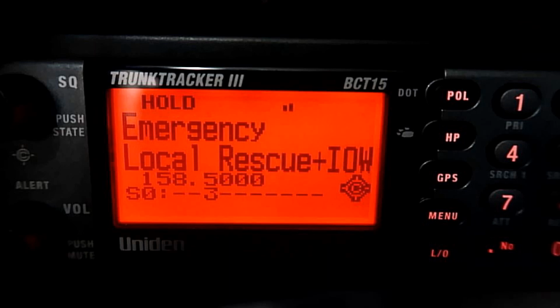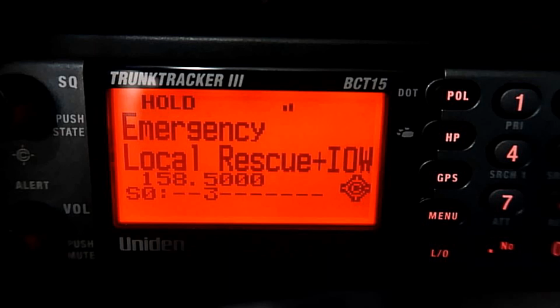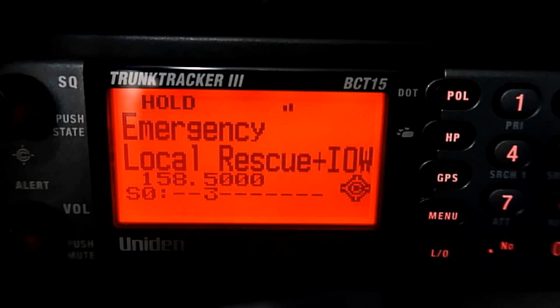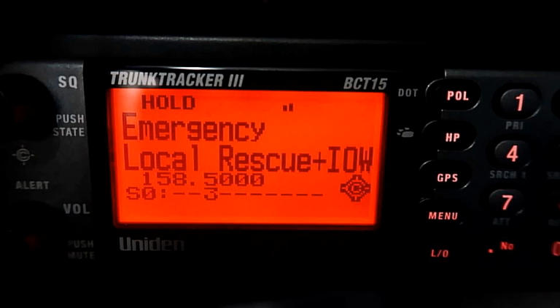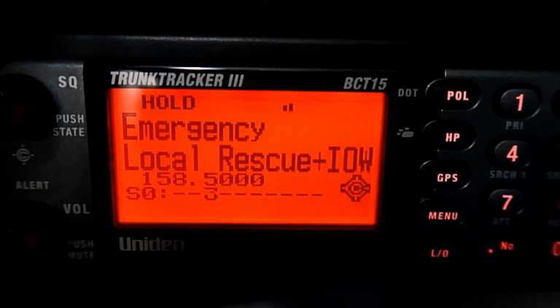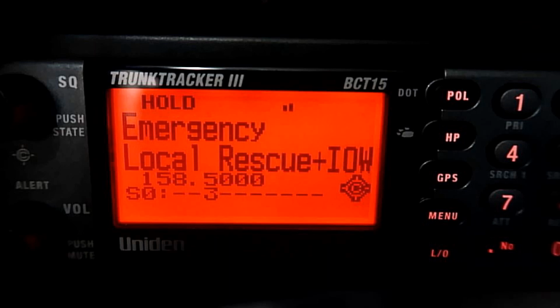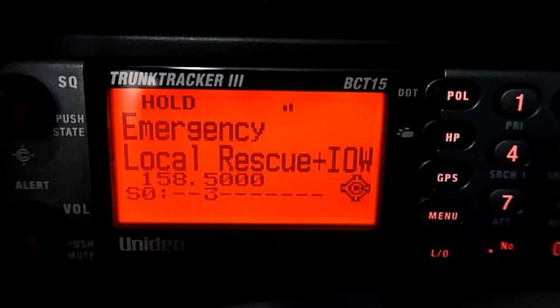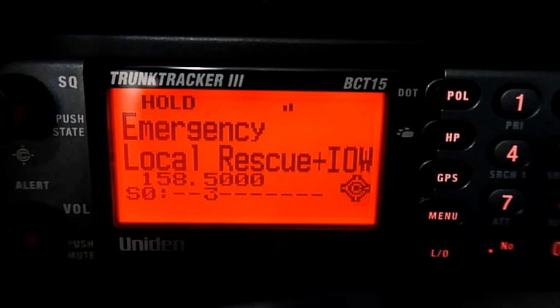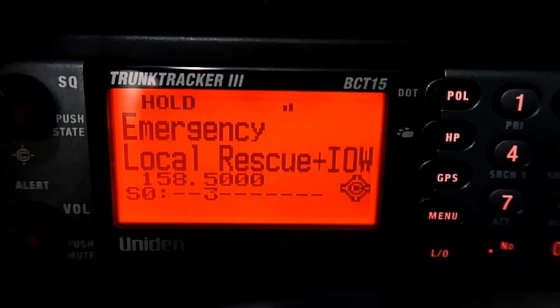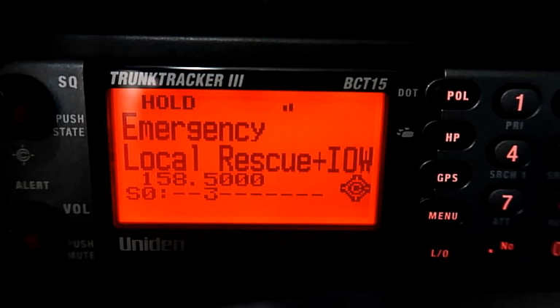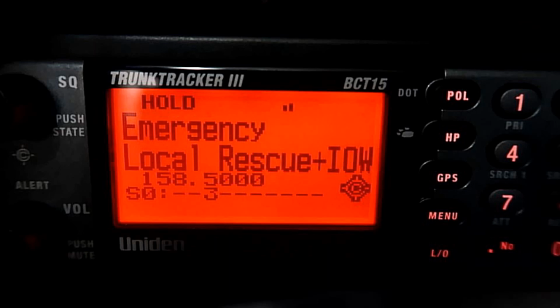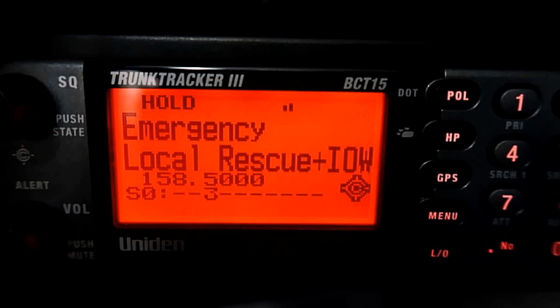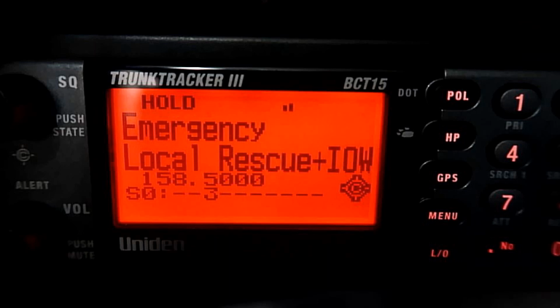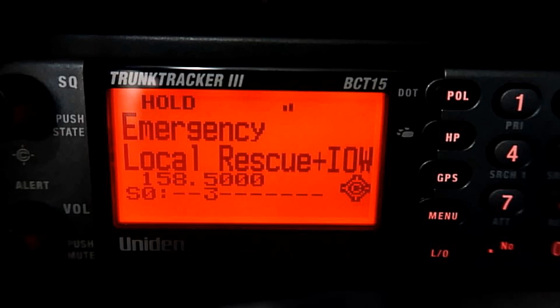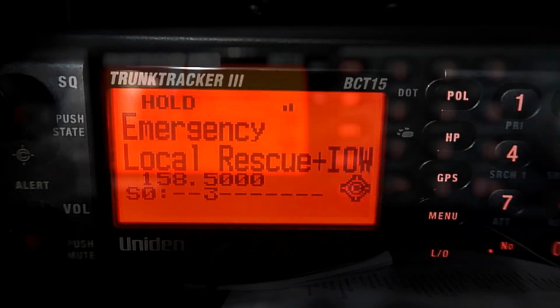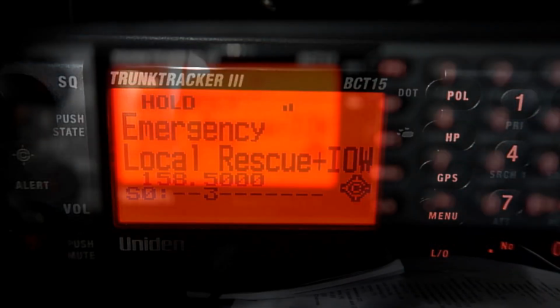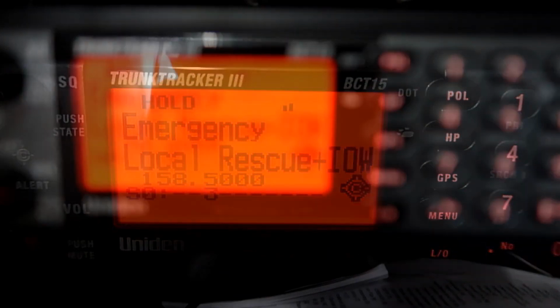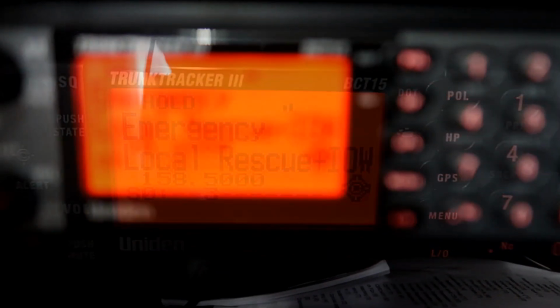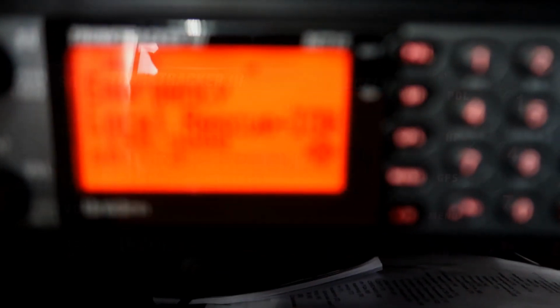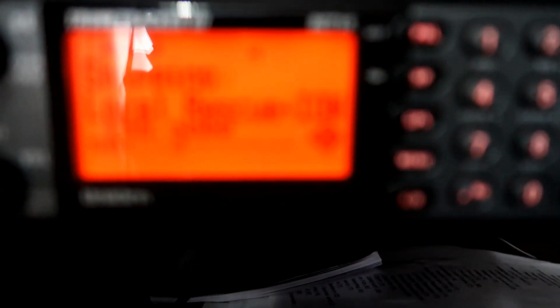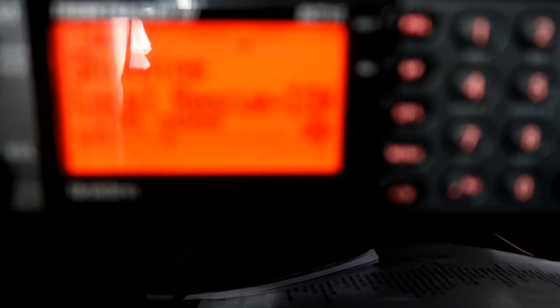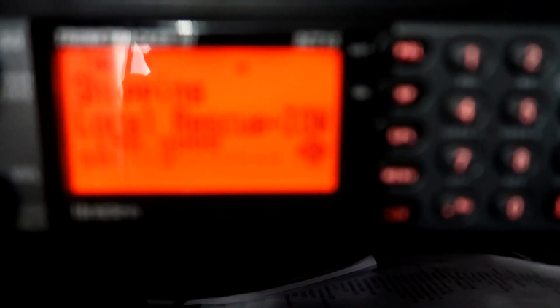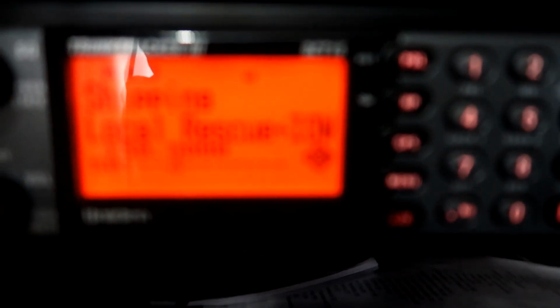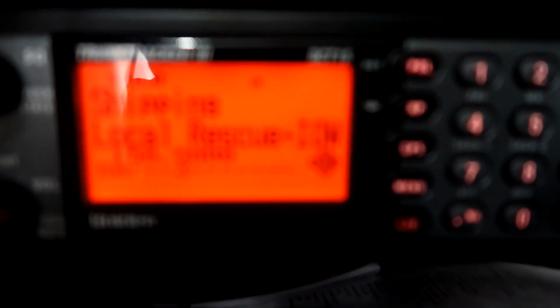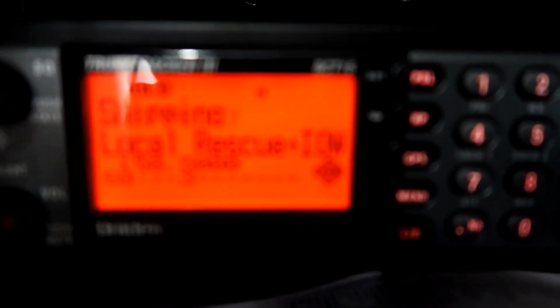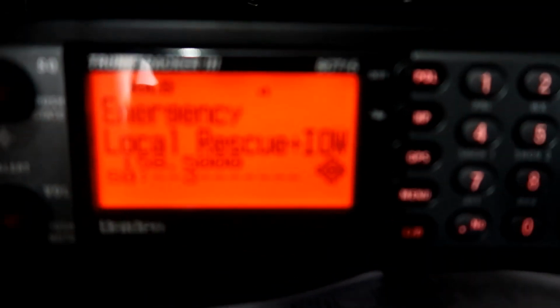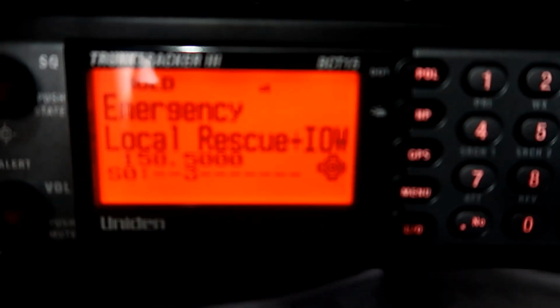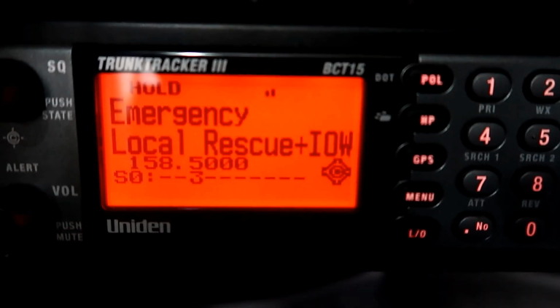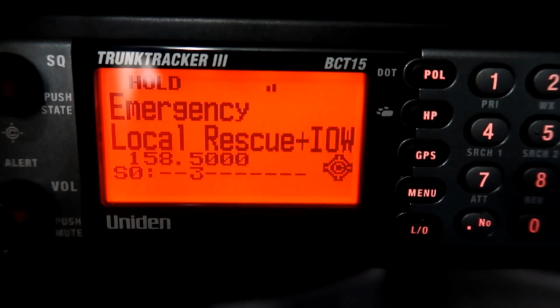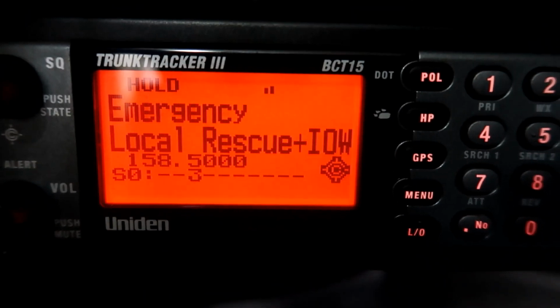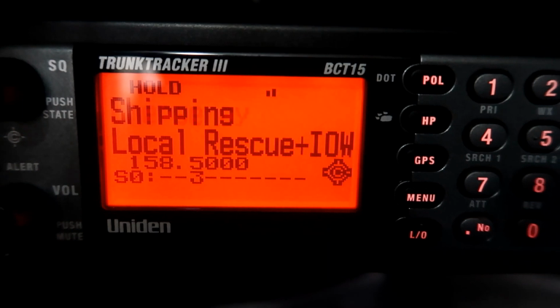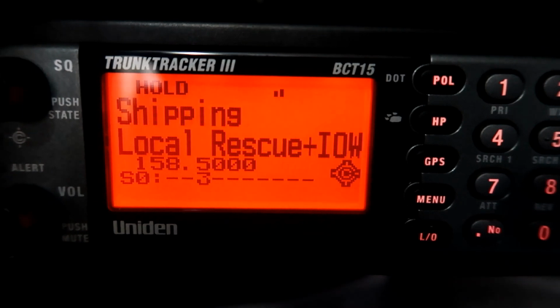My QTH is near to Barnham in West Sussex. I've got another round shortly, so we're just at the top now.